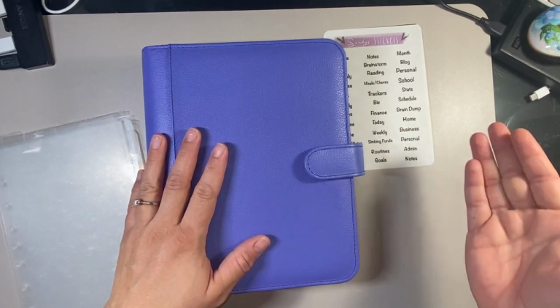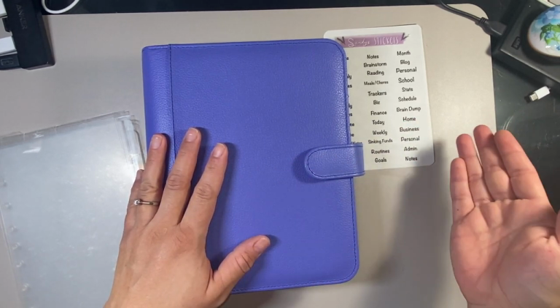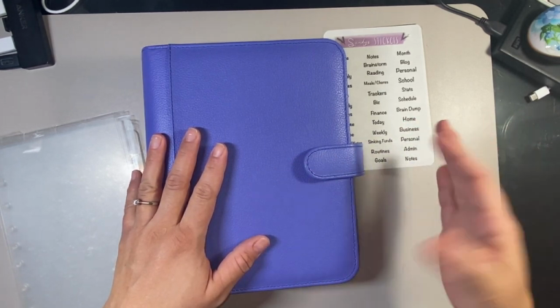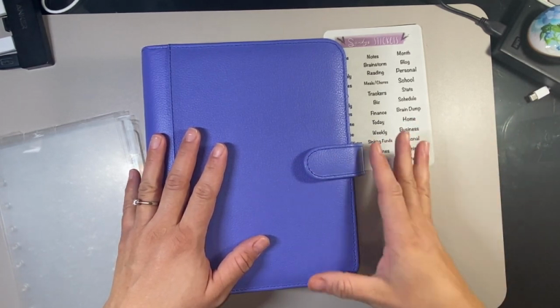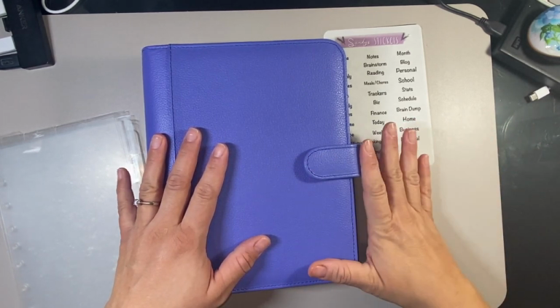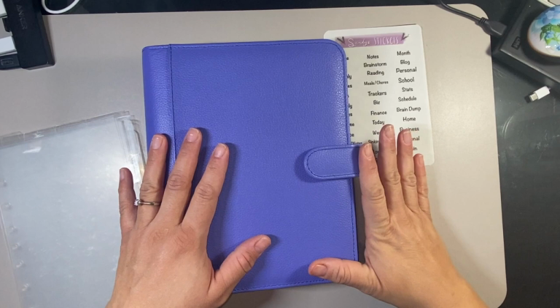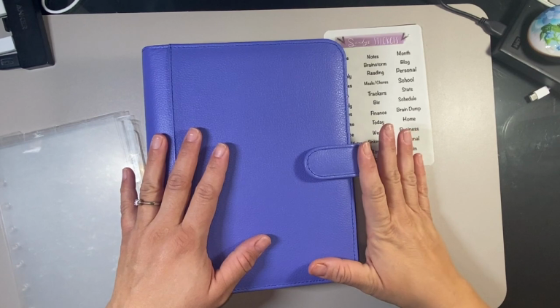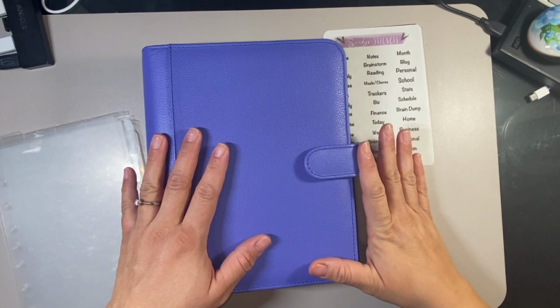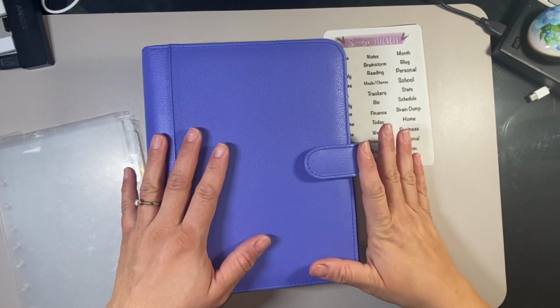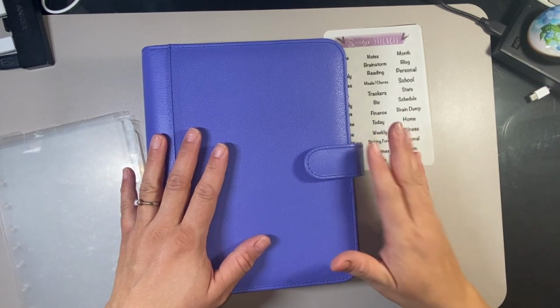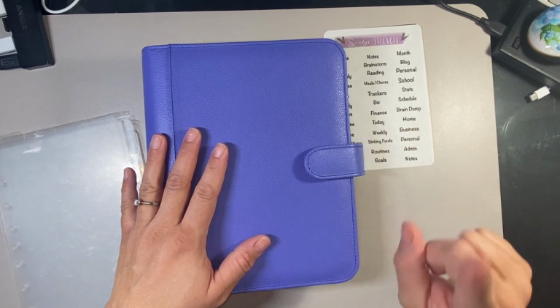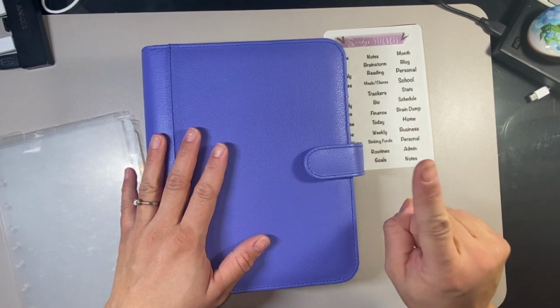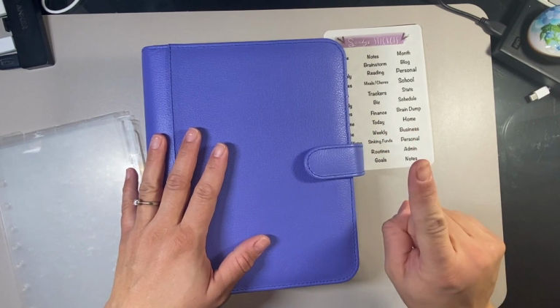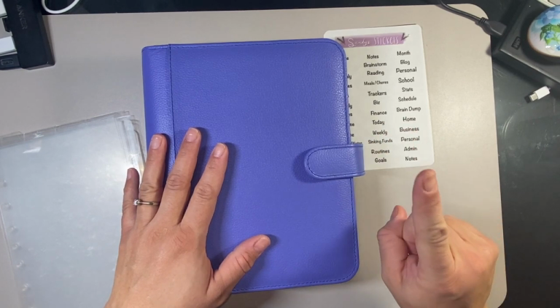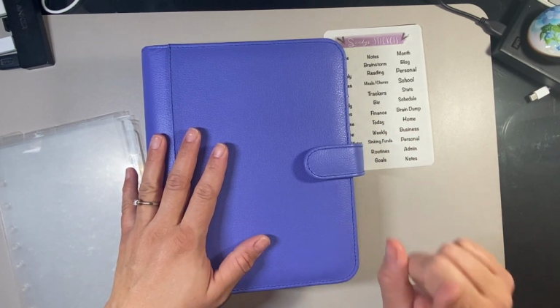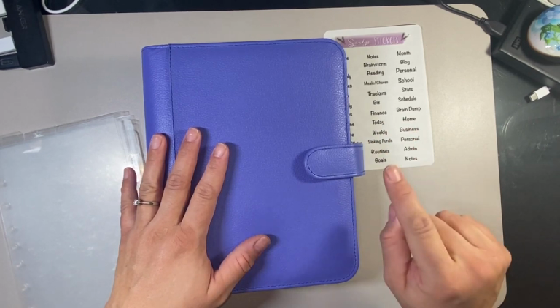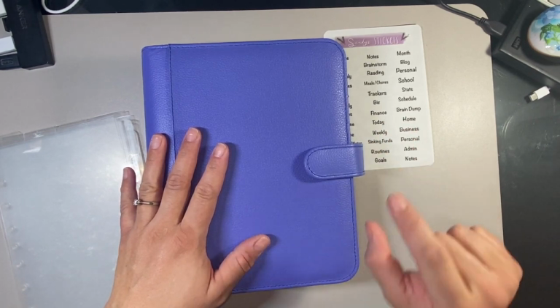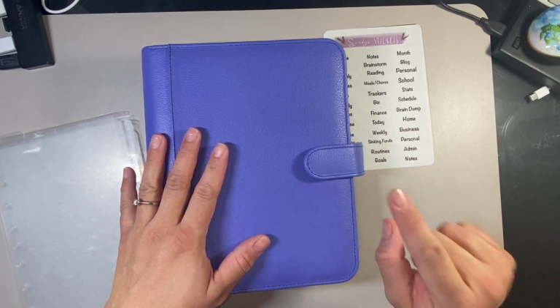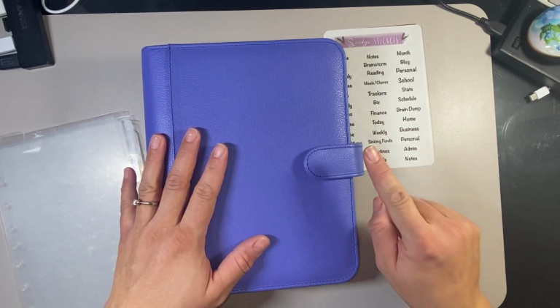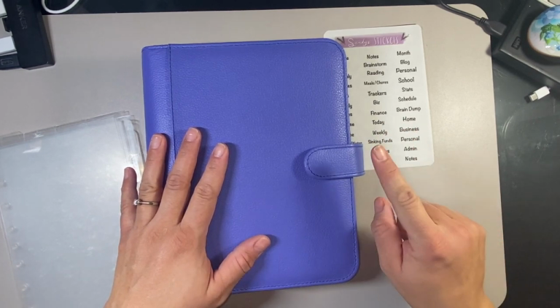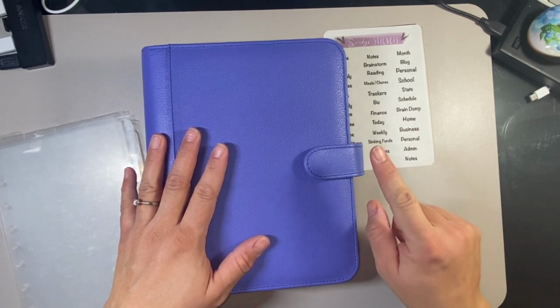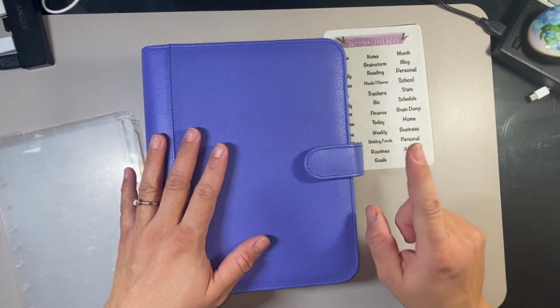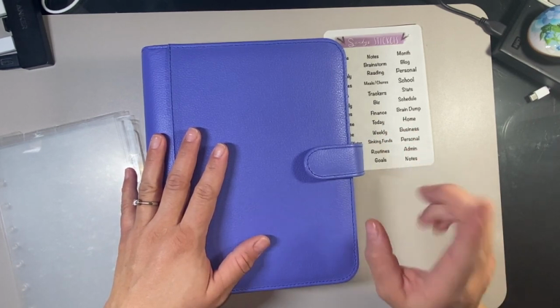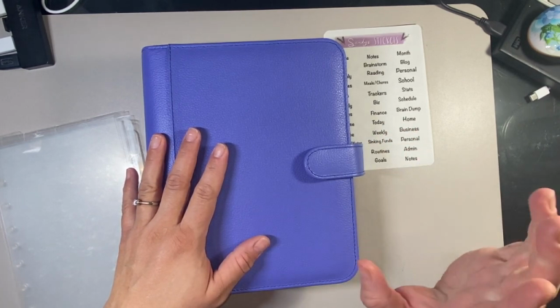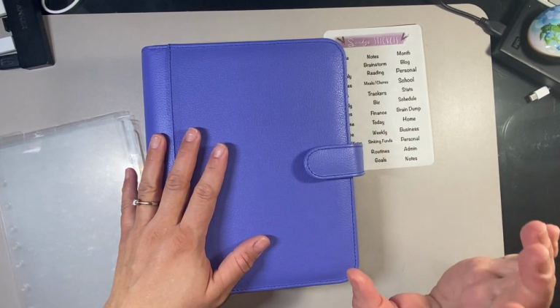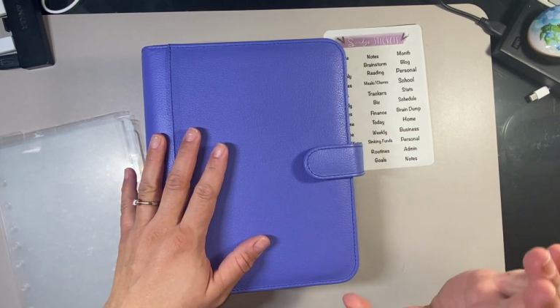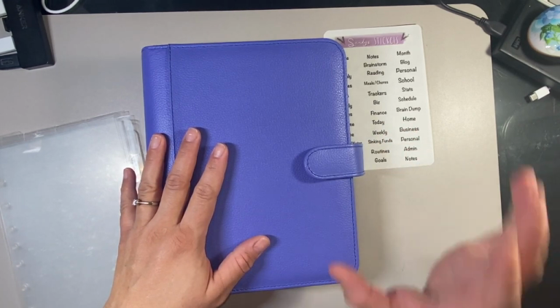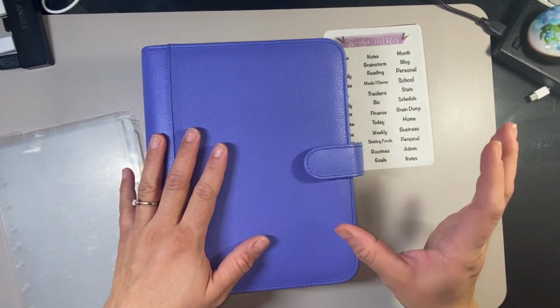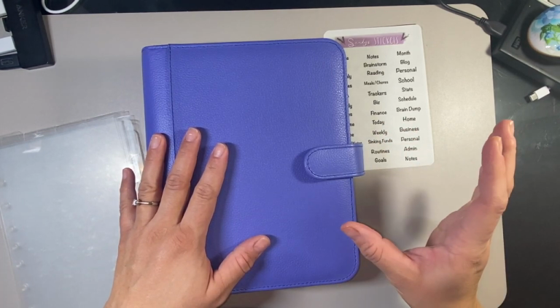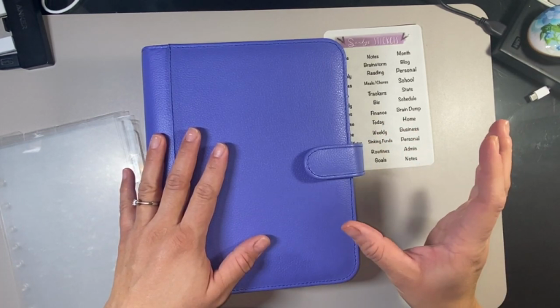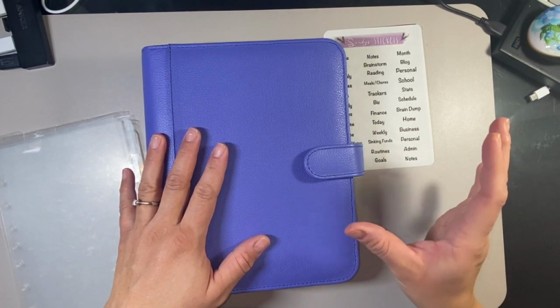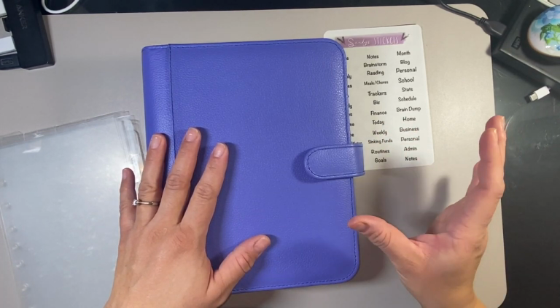I am going to stay with my classic. I'm only going to have one binder. Hopefully everything fits. I'm going to try to downsize as much as I can.